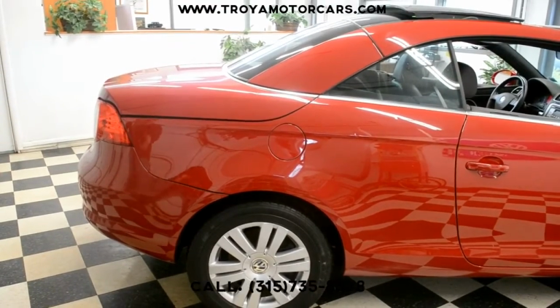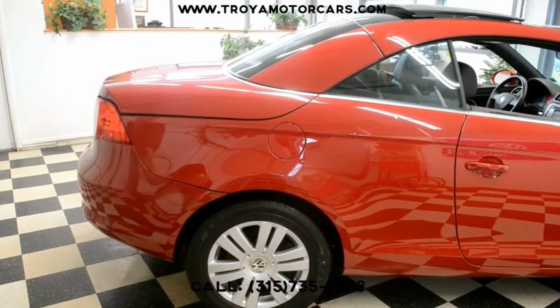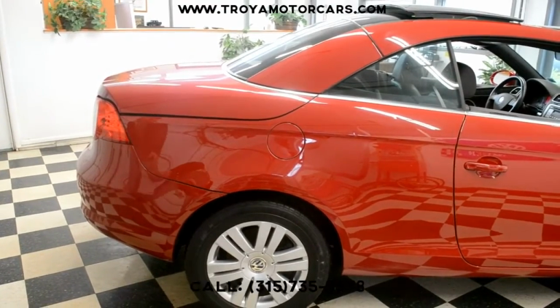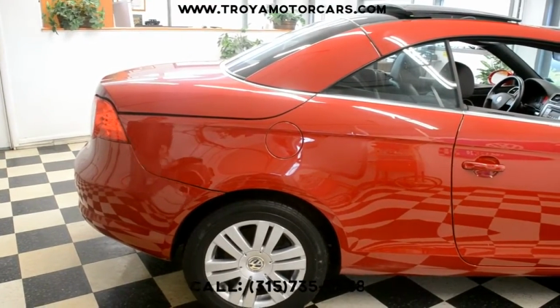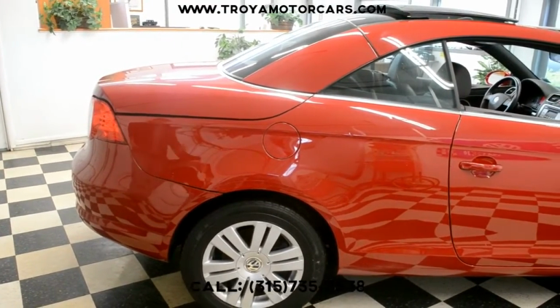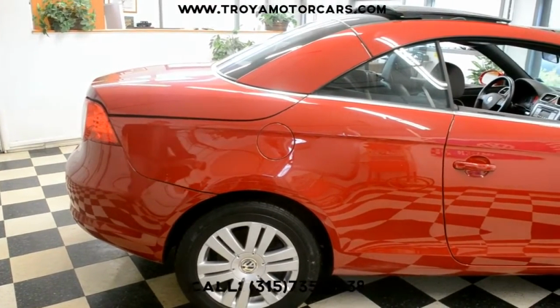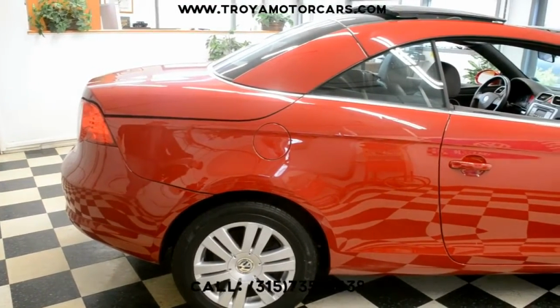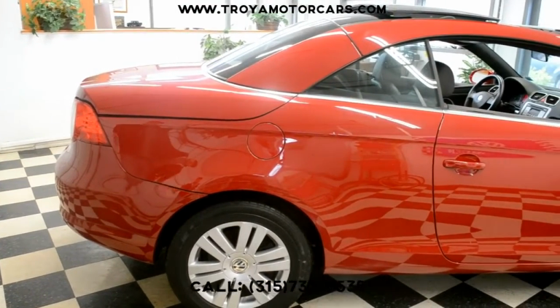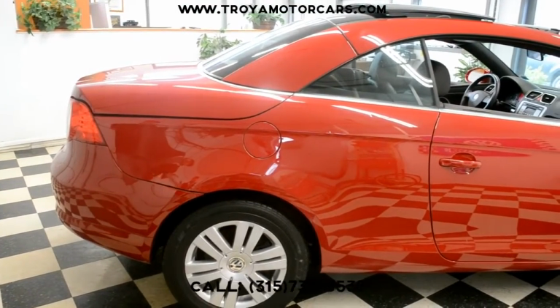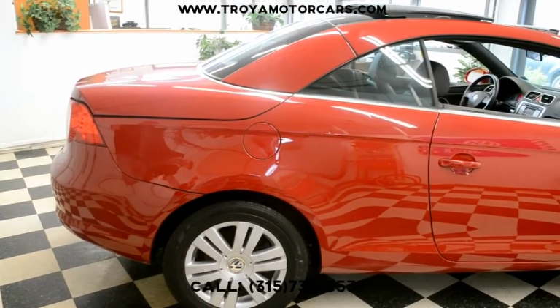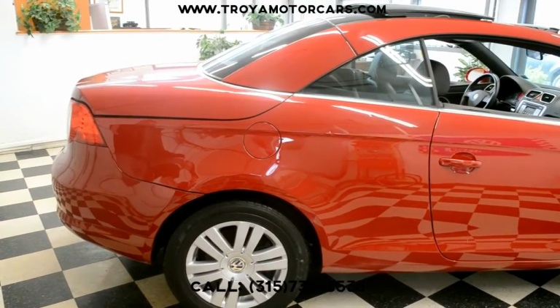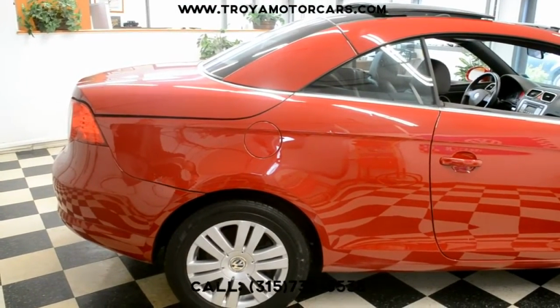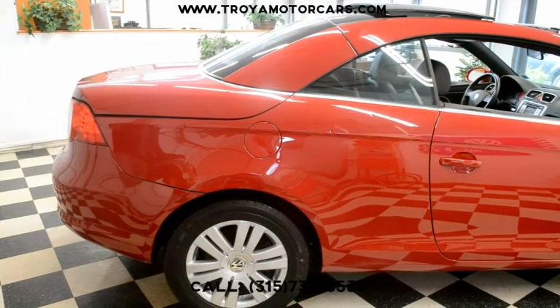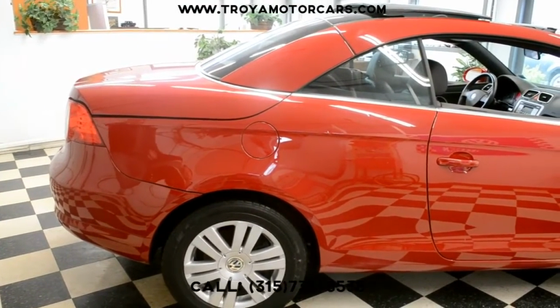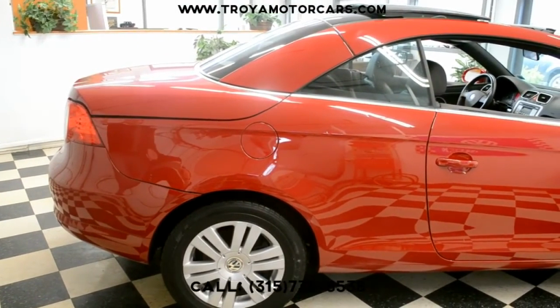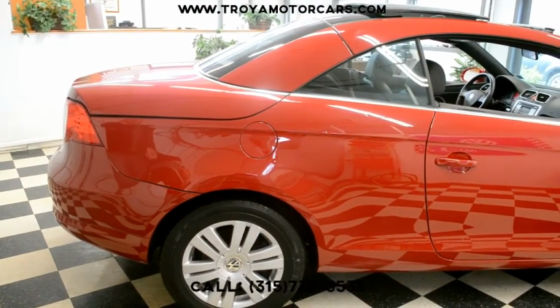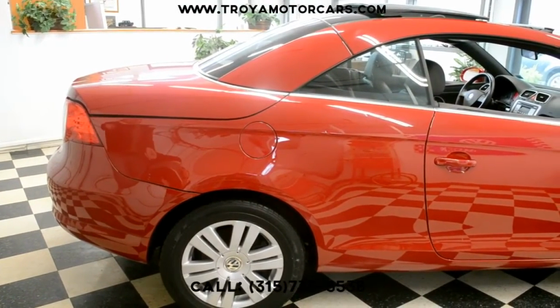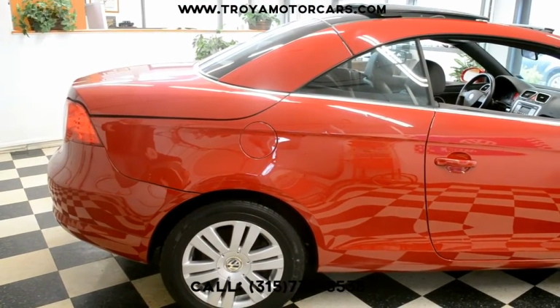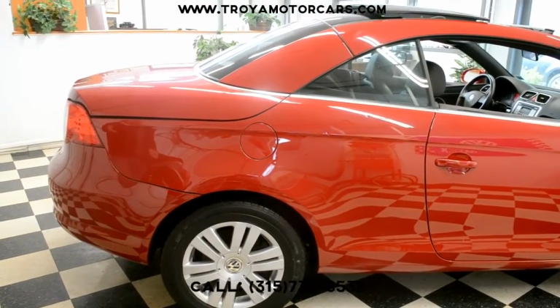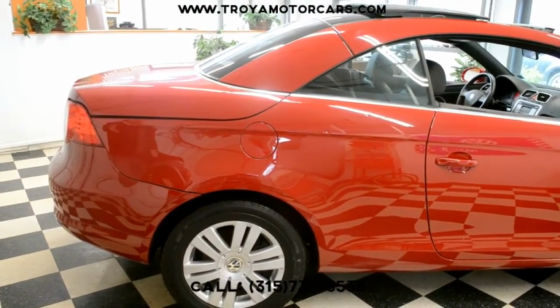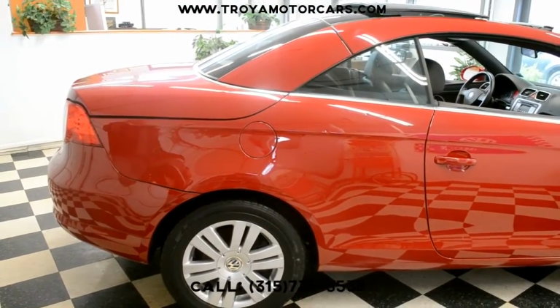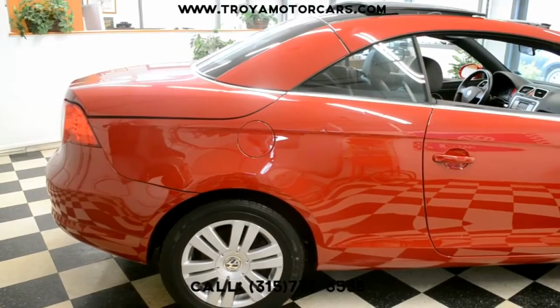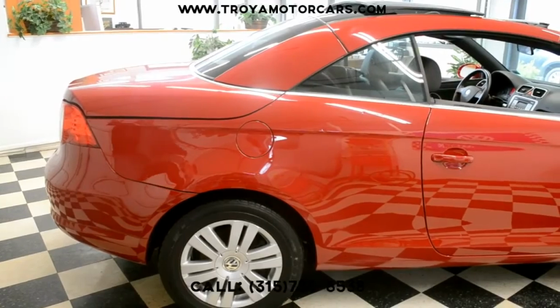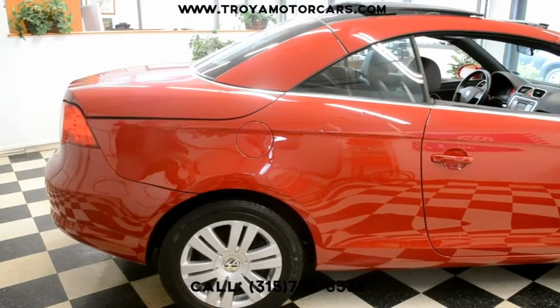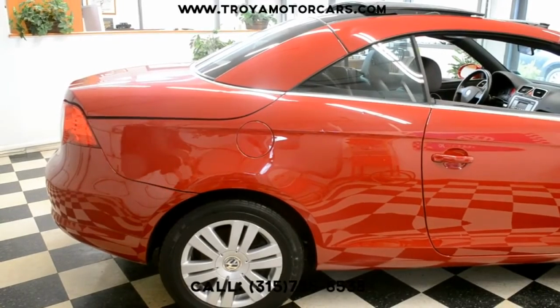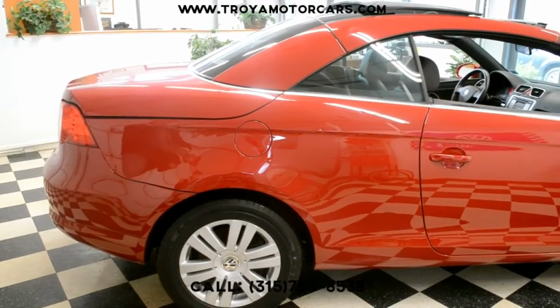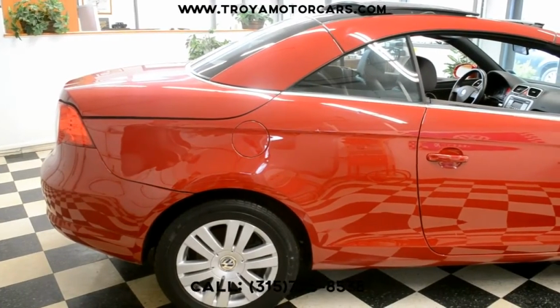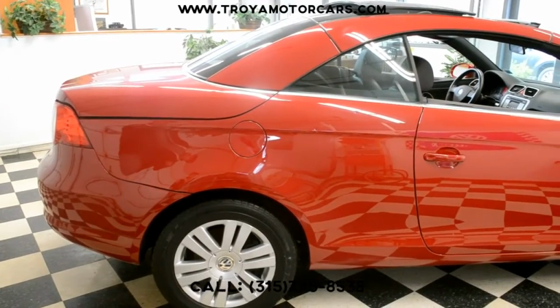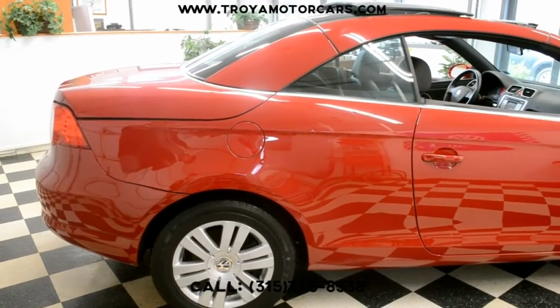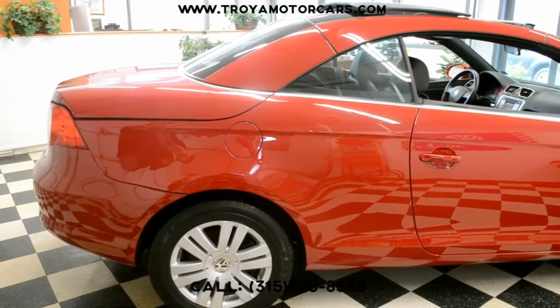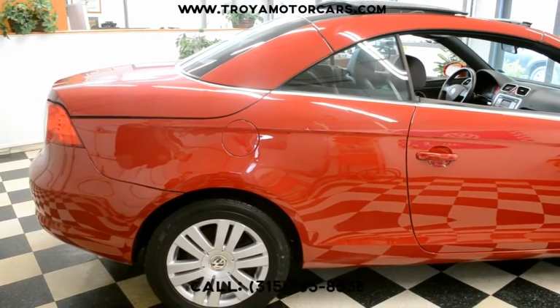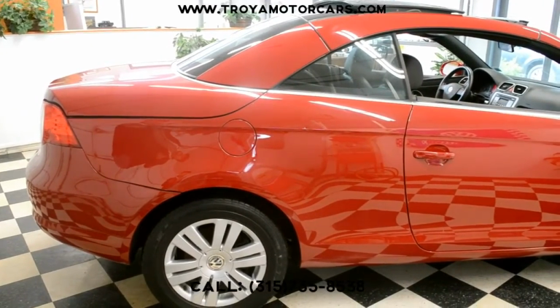Underneath, structuring looks fine. The exhaust is still intact. The rear reinforcement bar is intact. The trunk pan looks like it's supposed to.